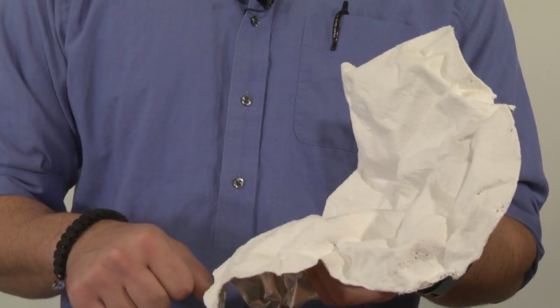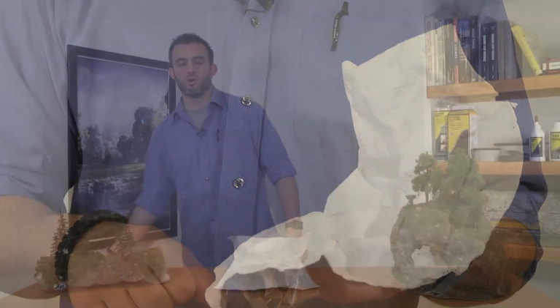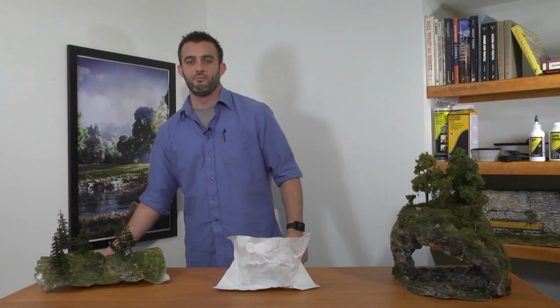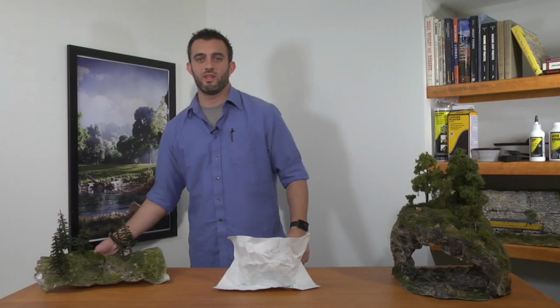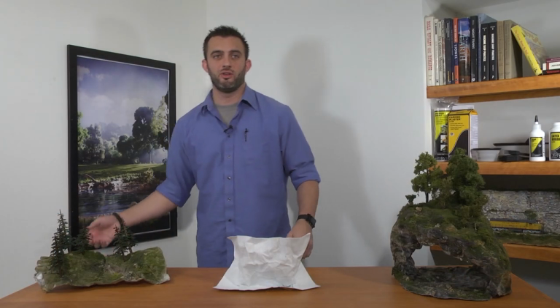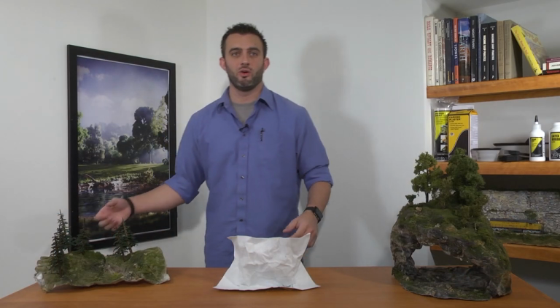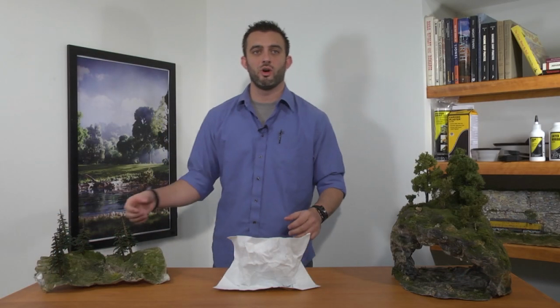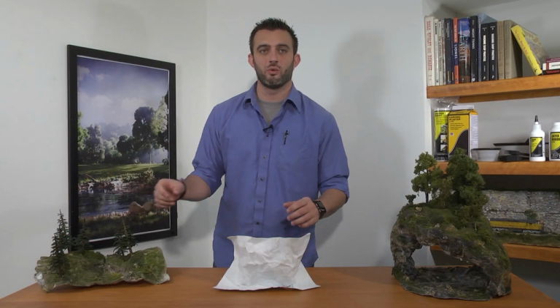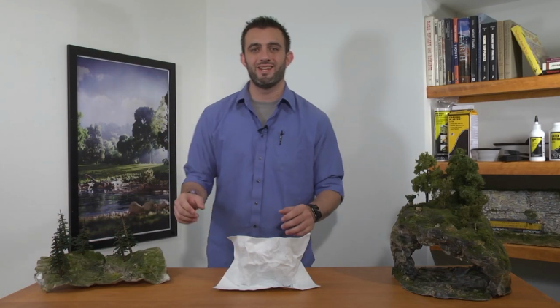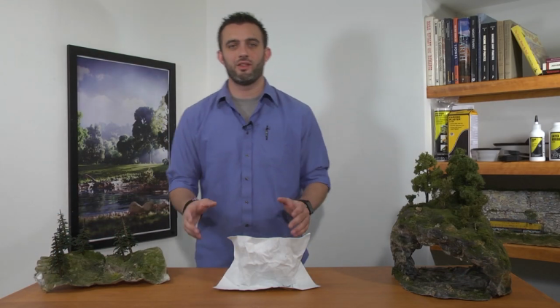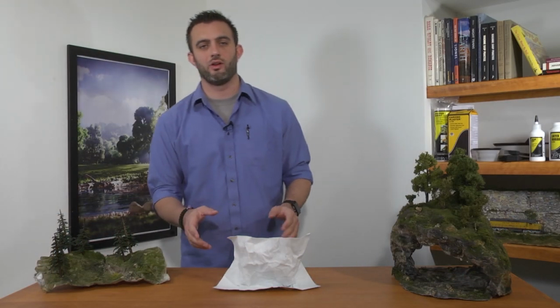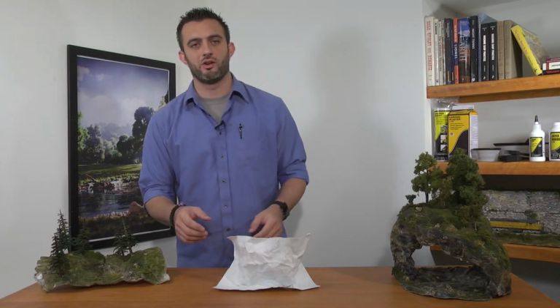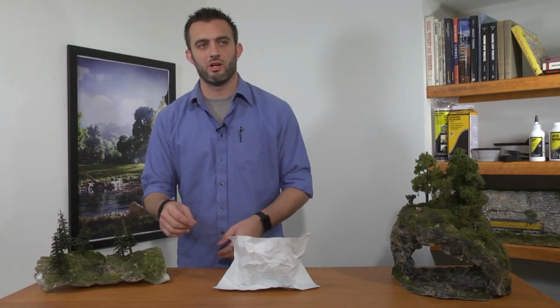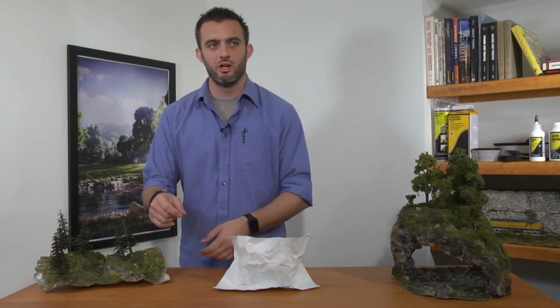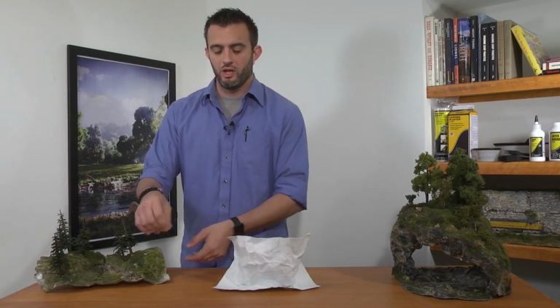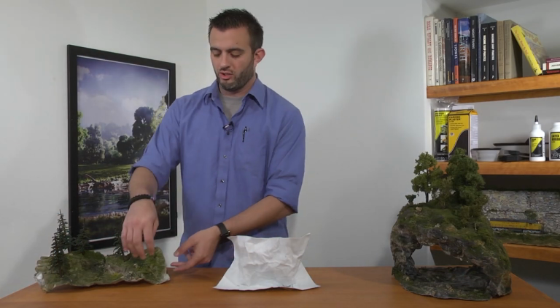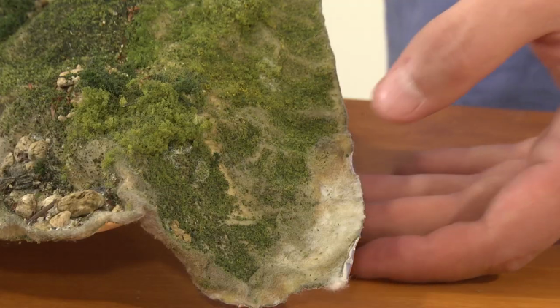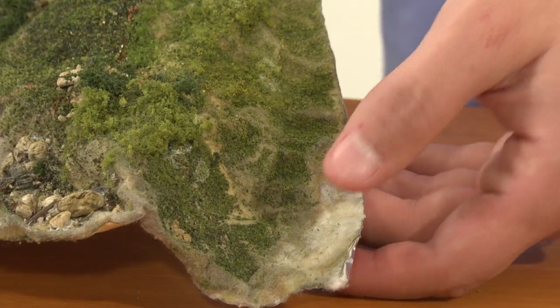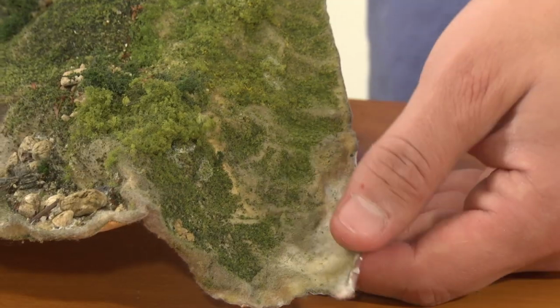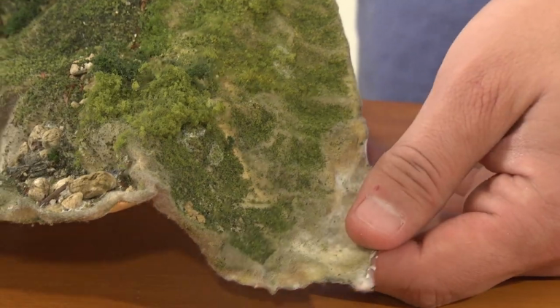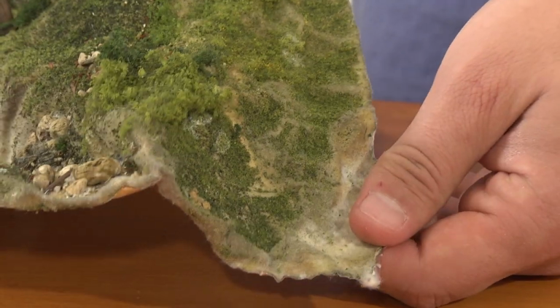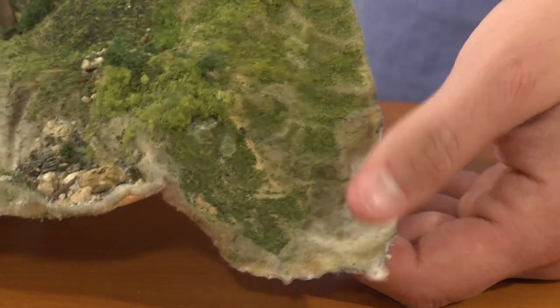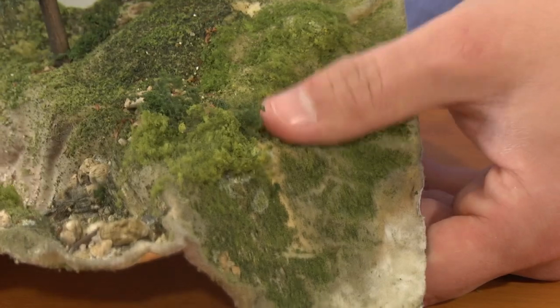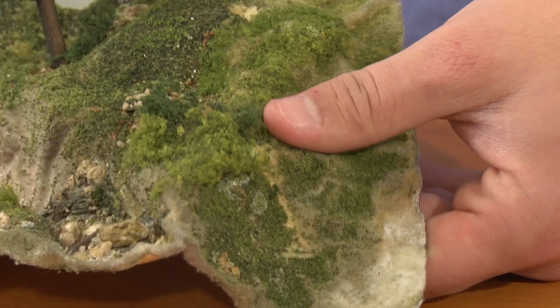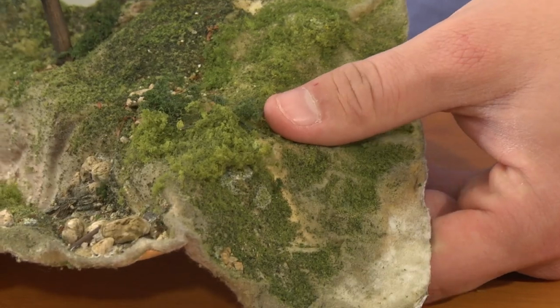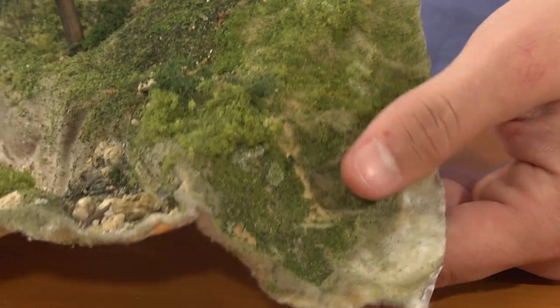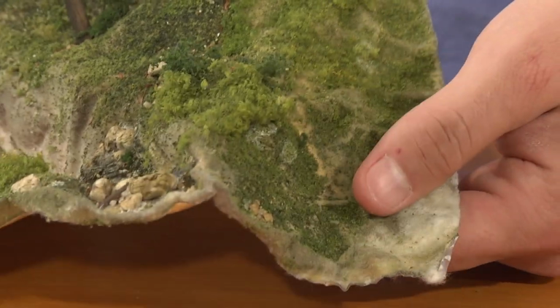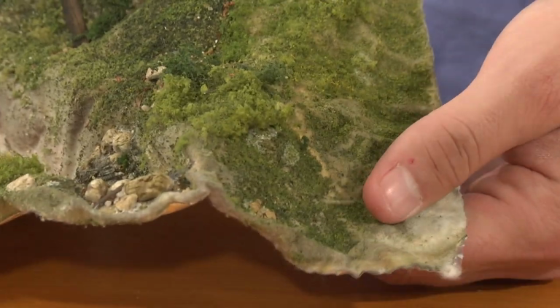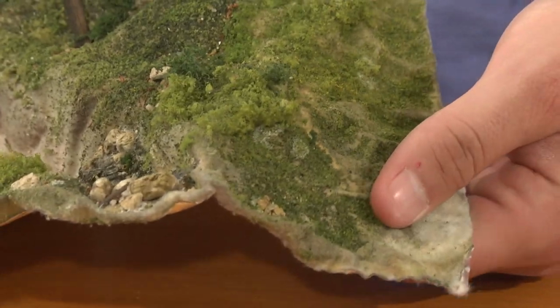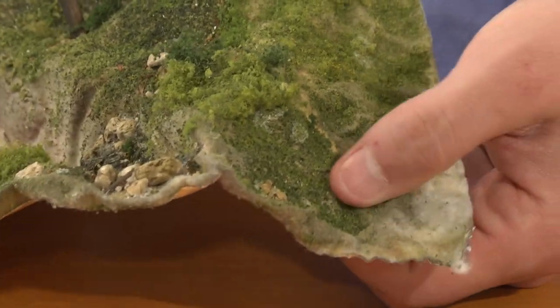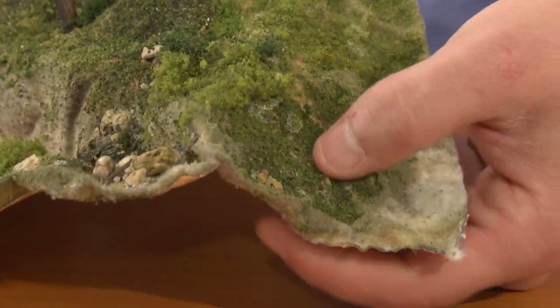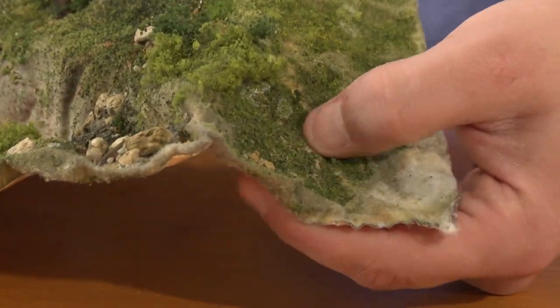Or, if you don't want or need a thin hard shell, you can landscape onto the Shaper Sheet without adding any plaster.